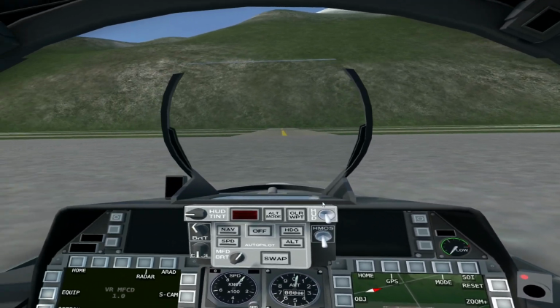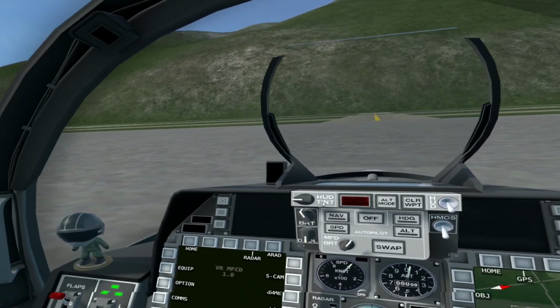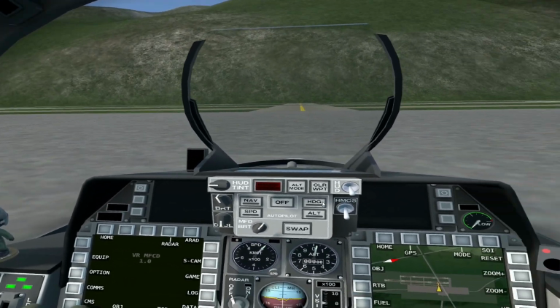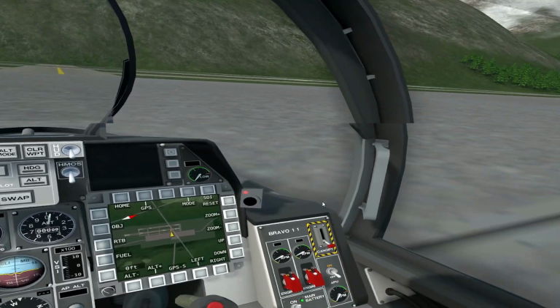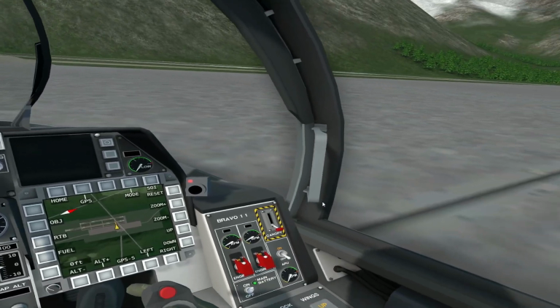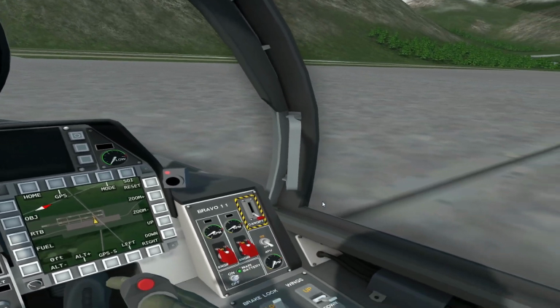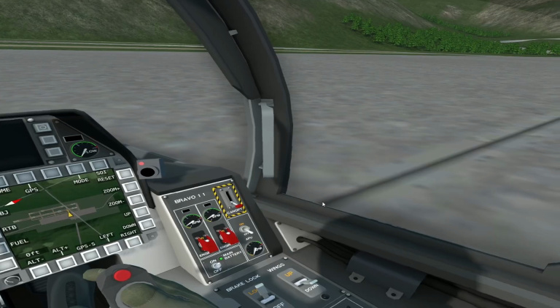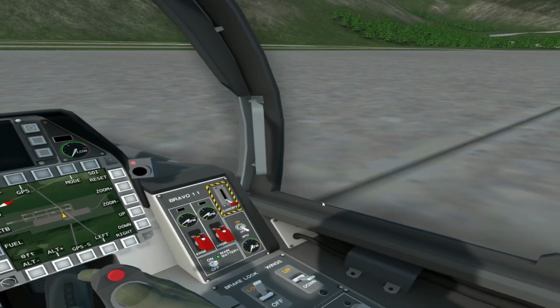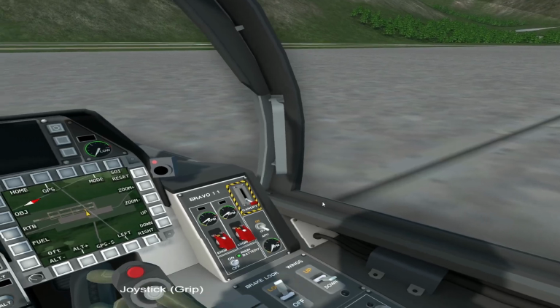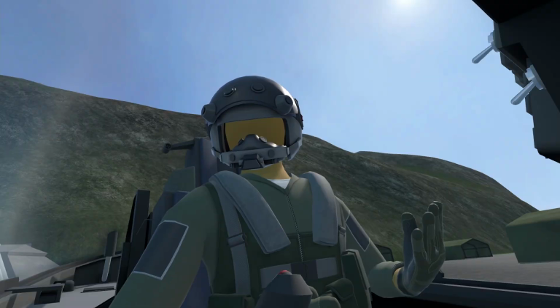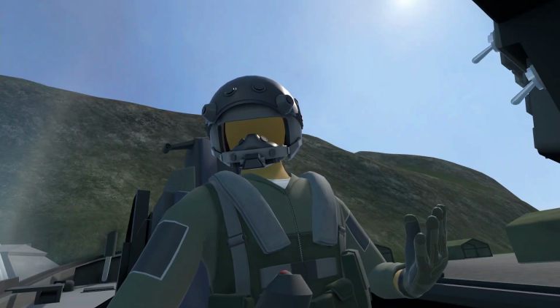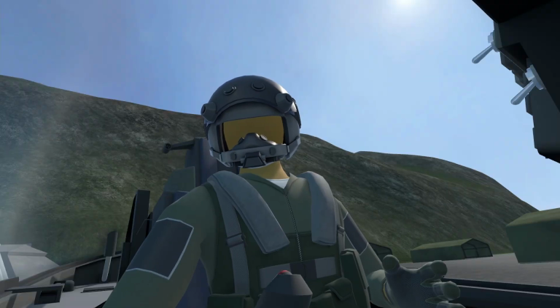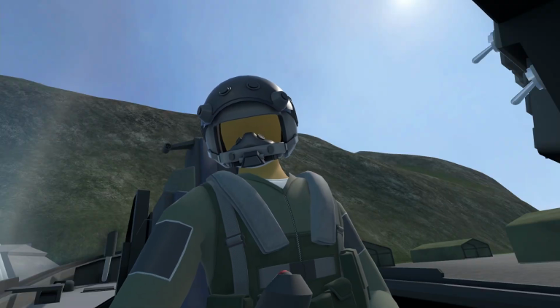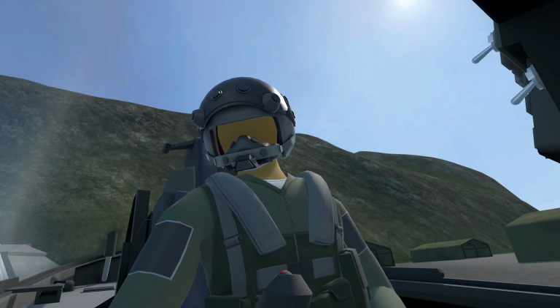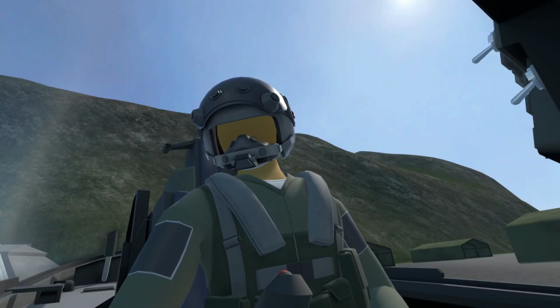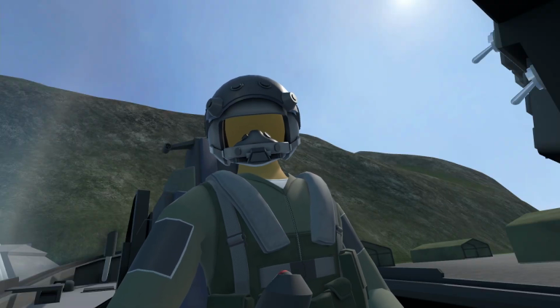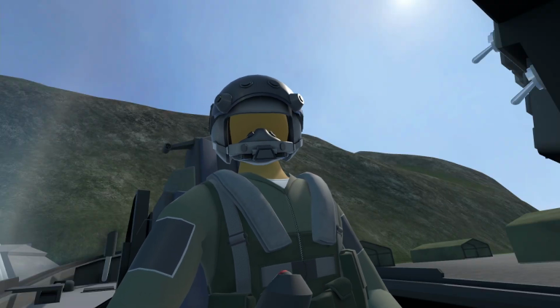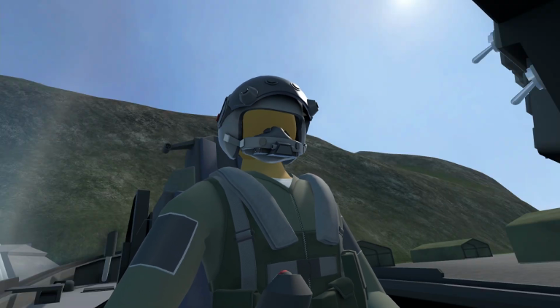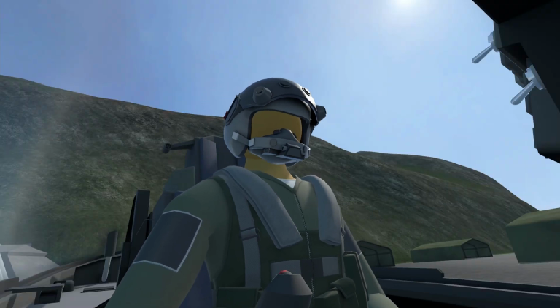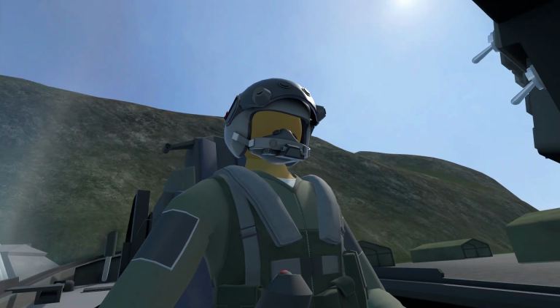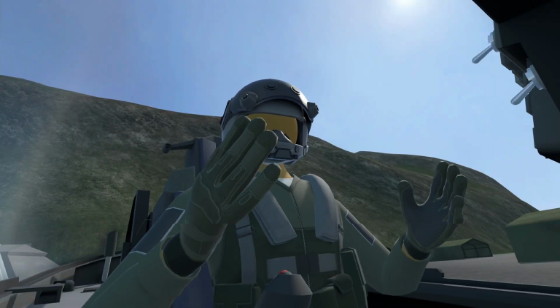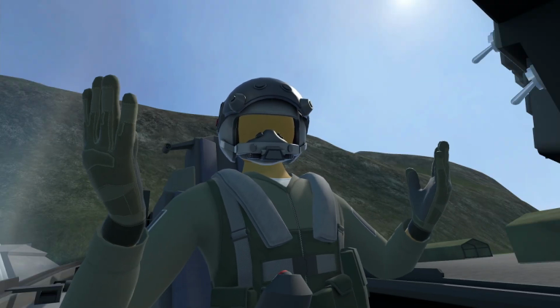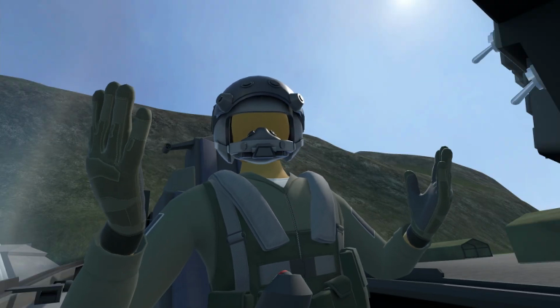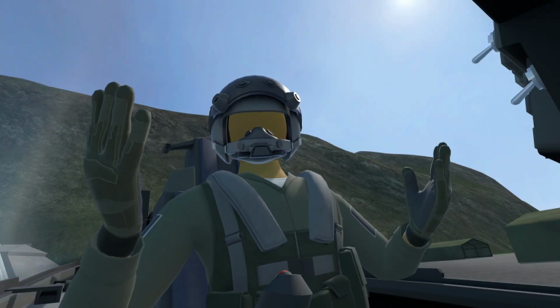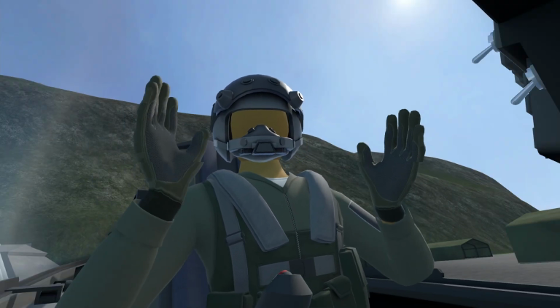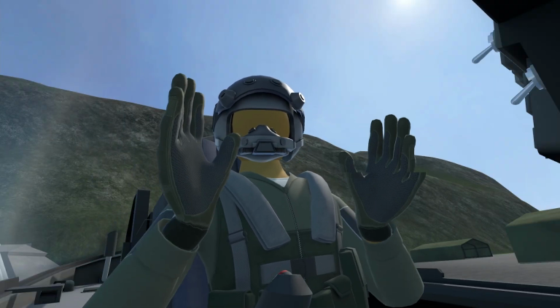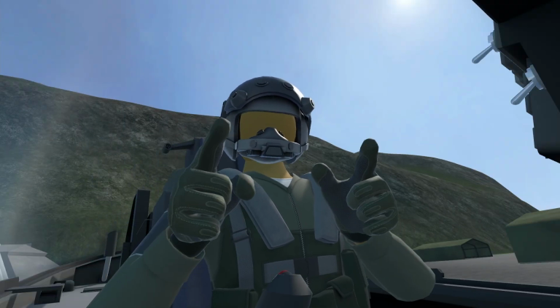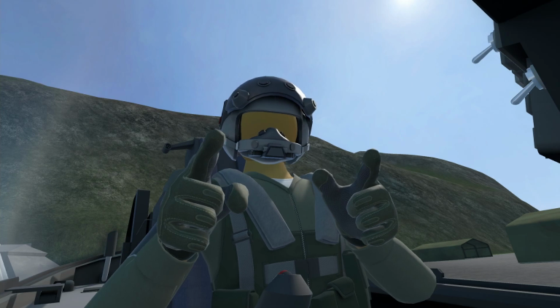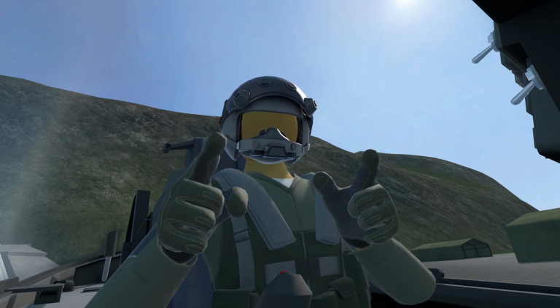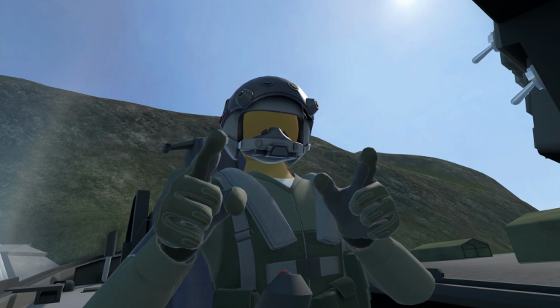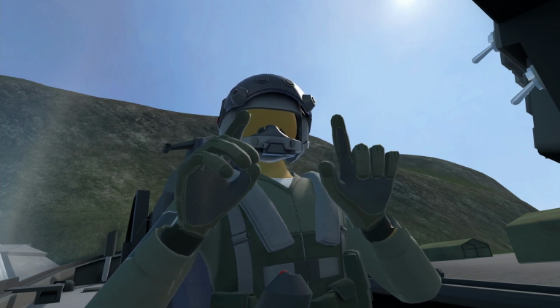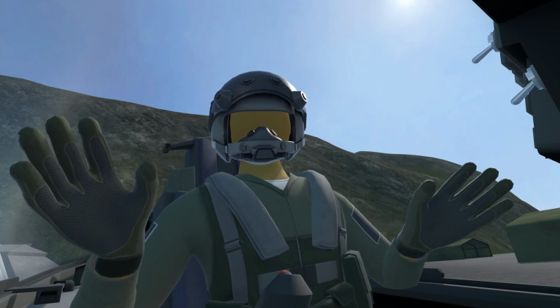Tower, request taxi. Copy. Taxi to runway 20. And boom, it's literally as simple as that.